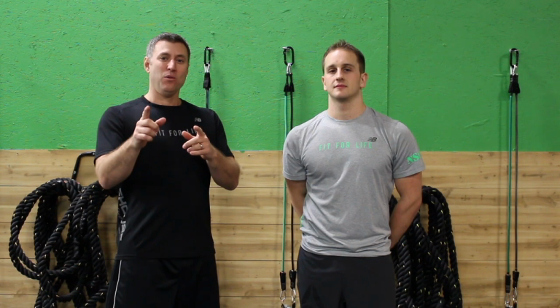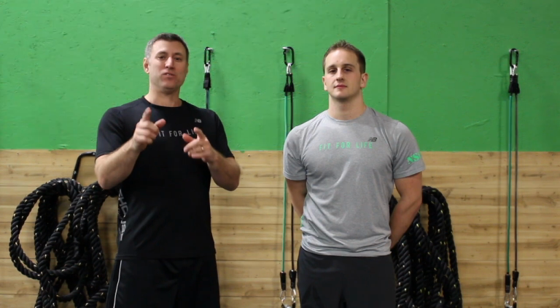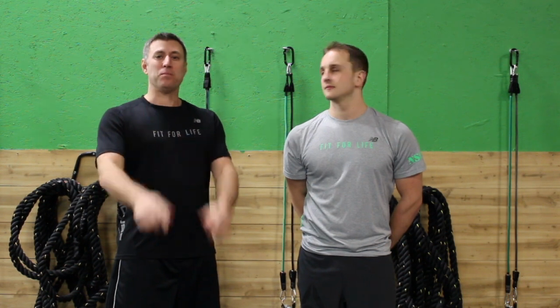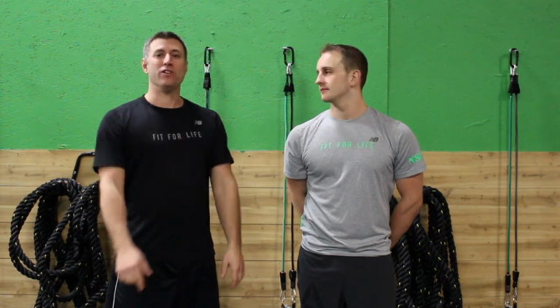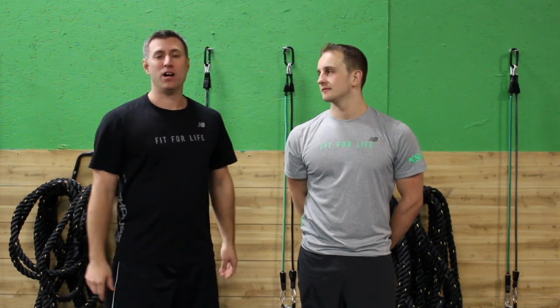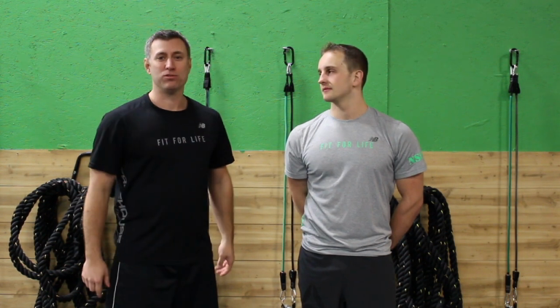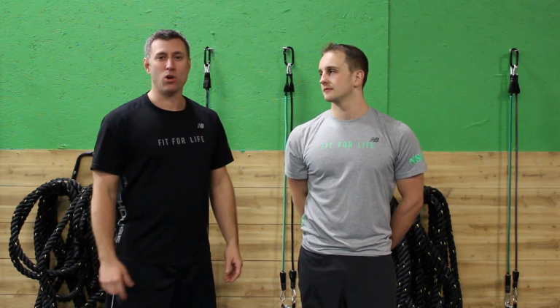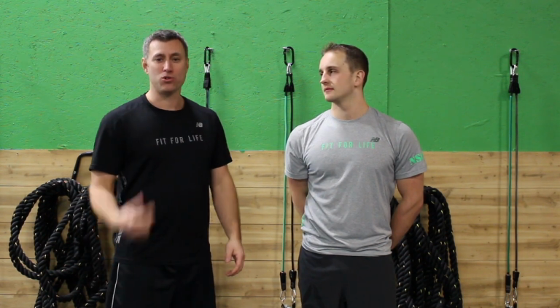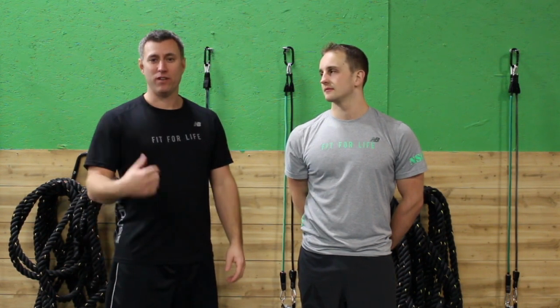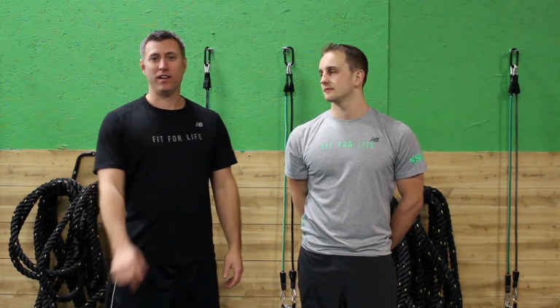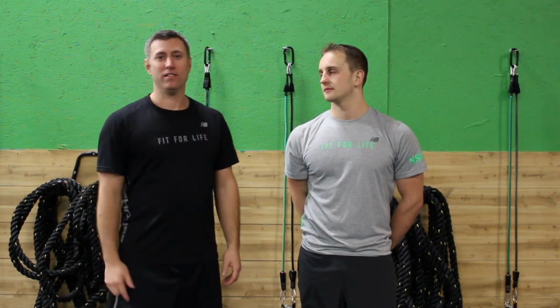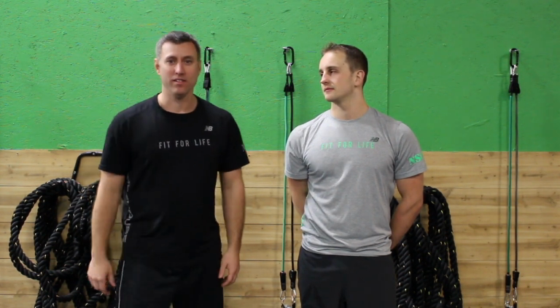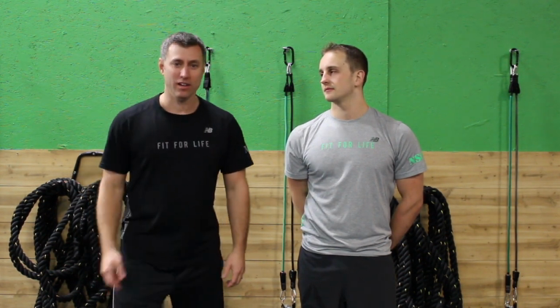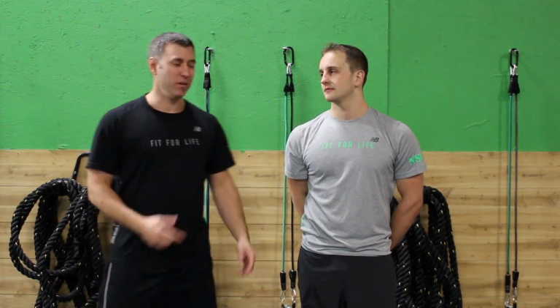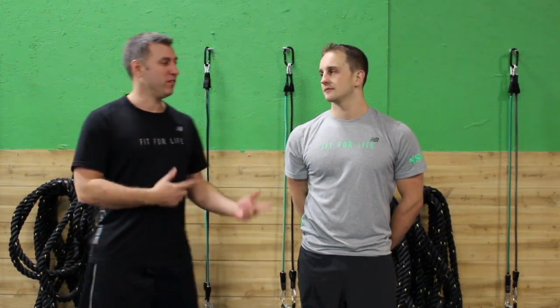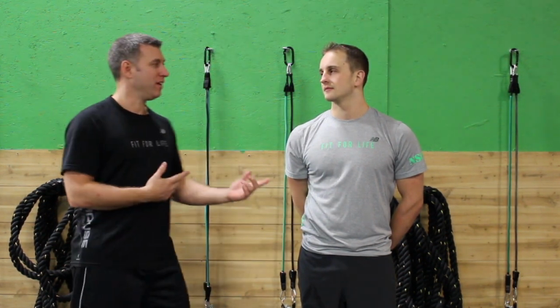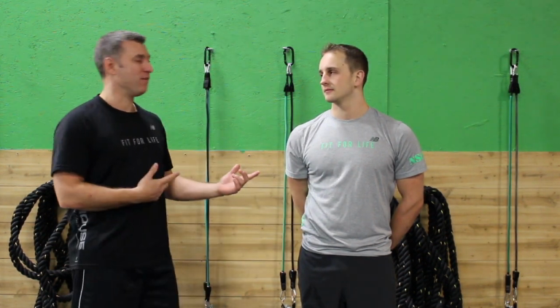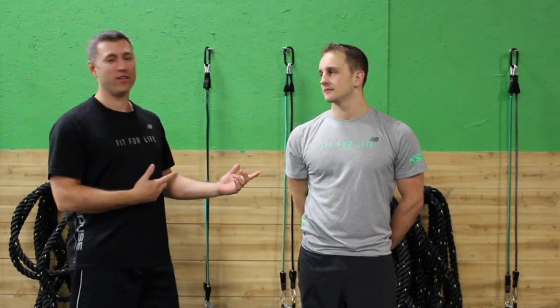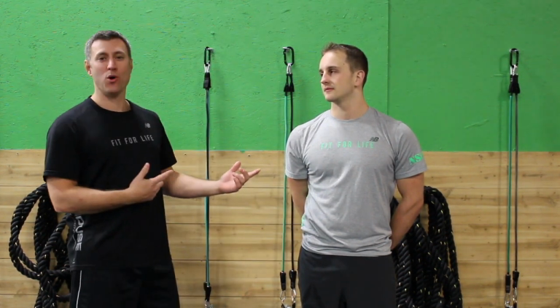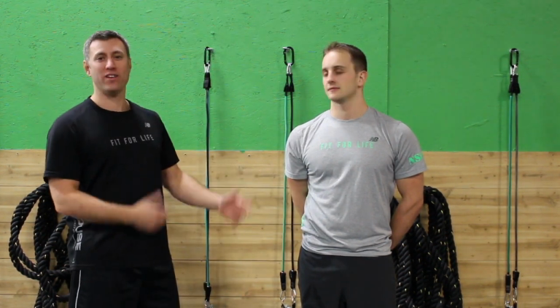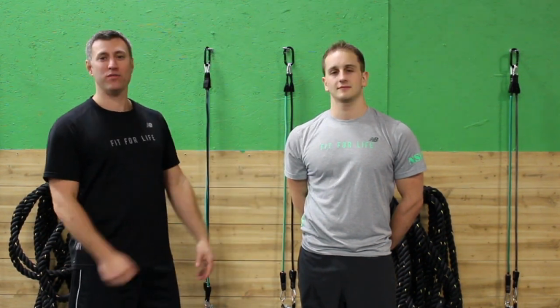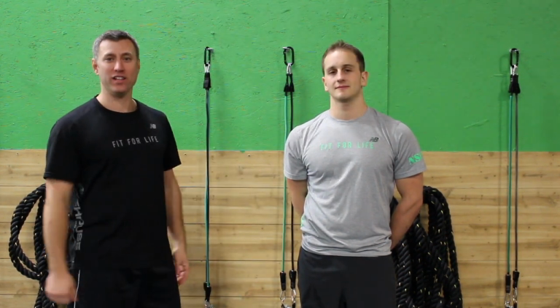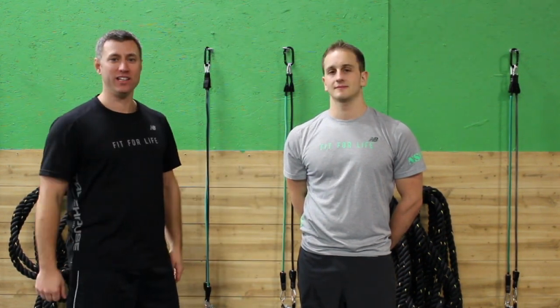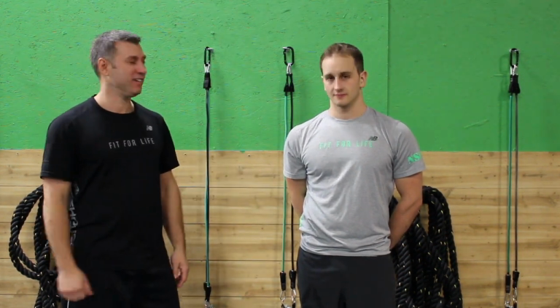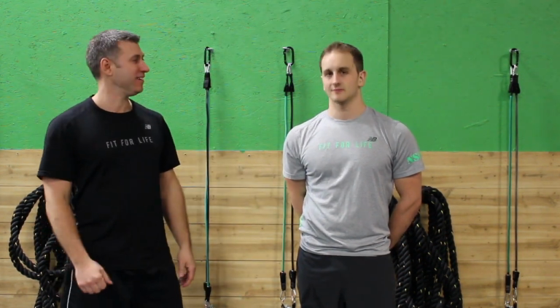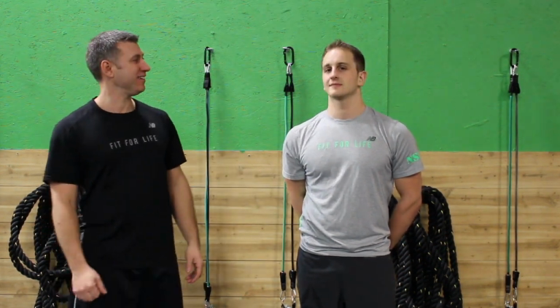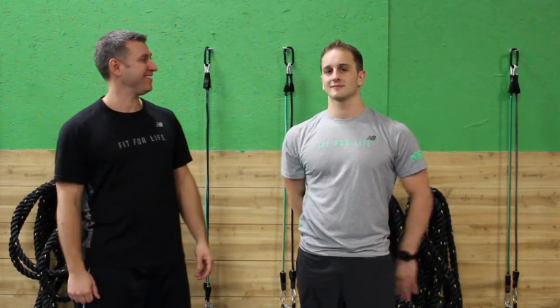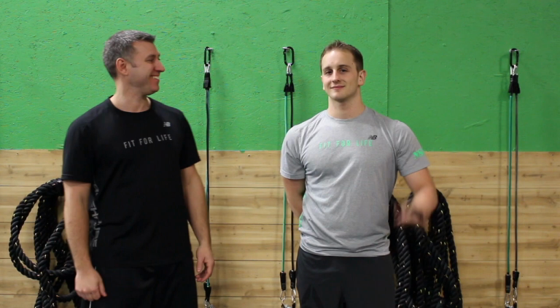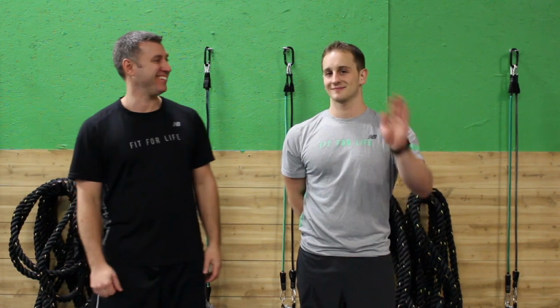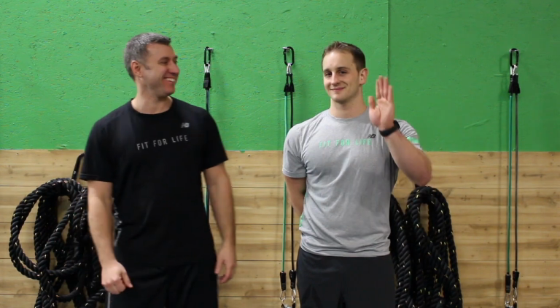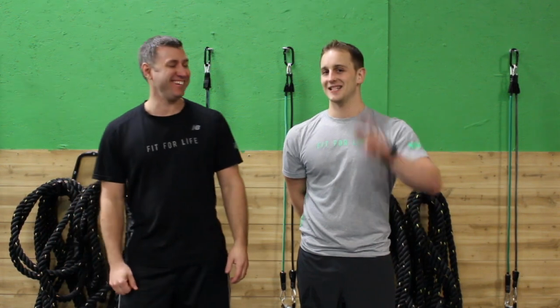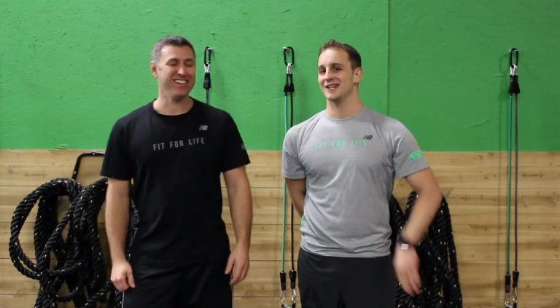What's up Treehouse? Coach Dave here, with our very own Dave Tilley. Hello.